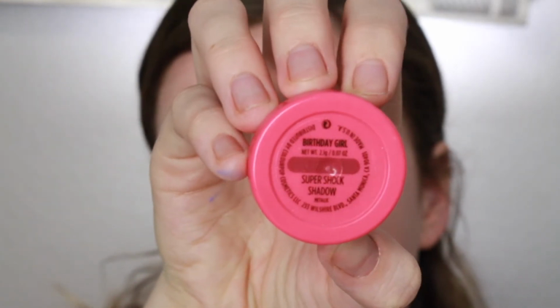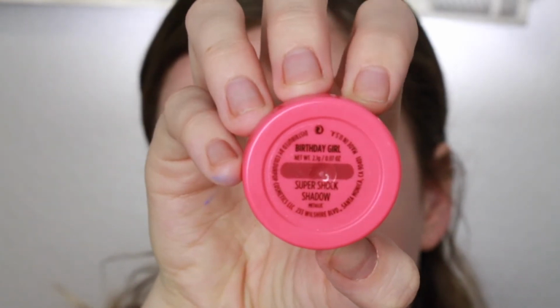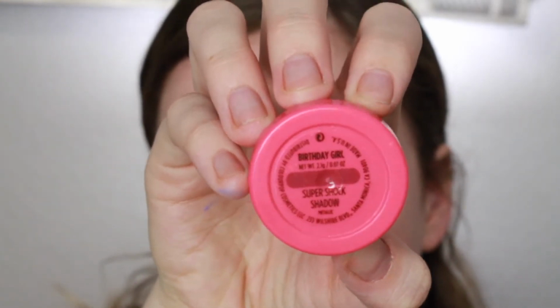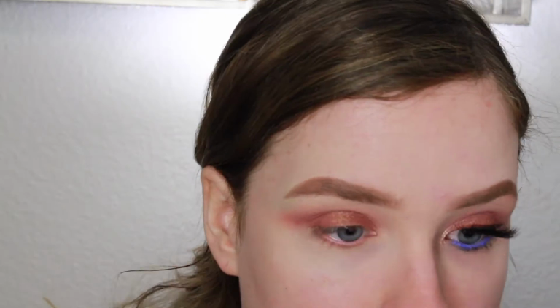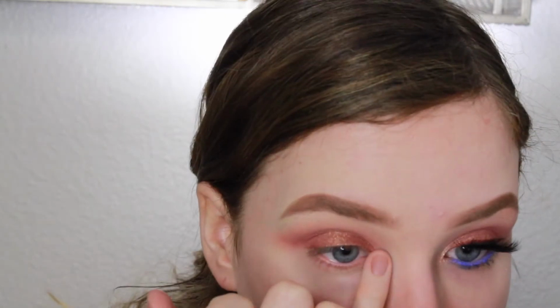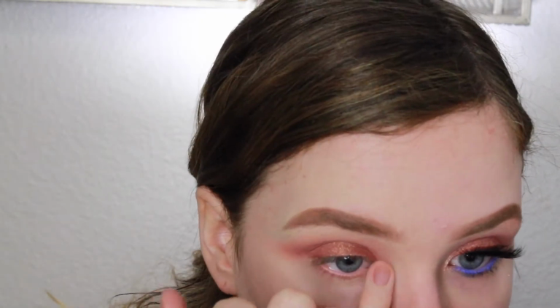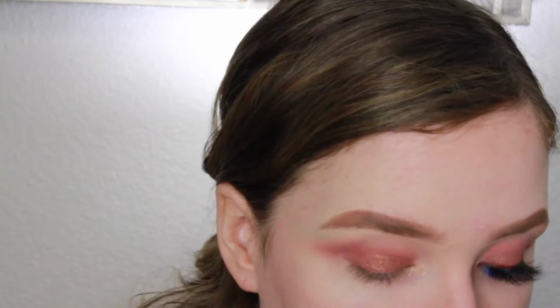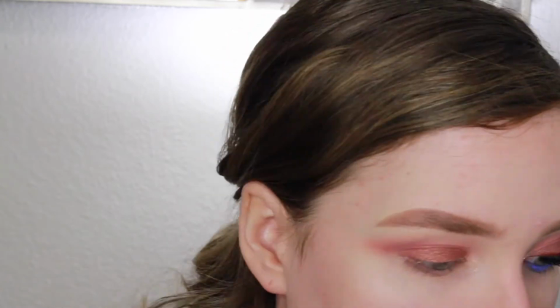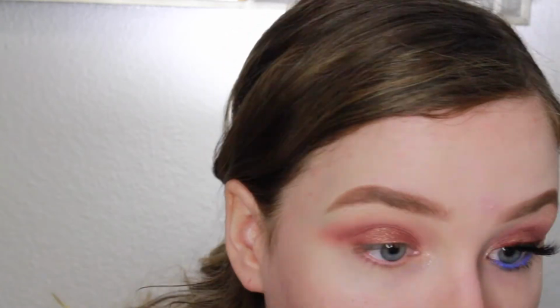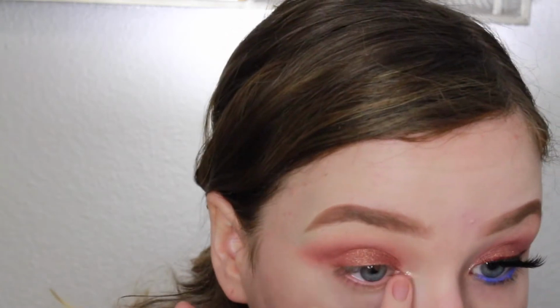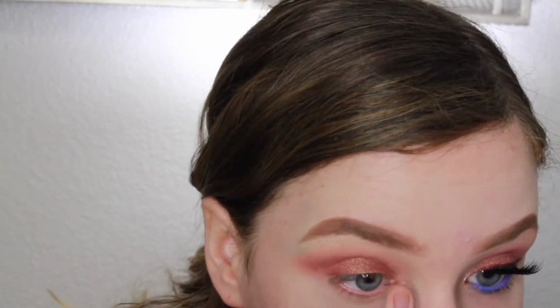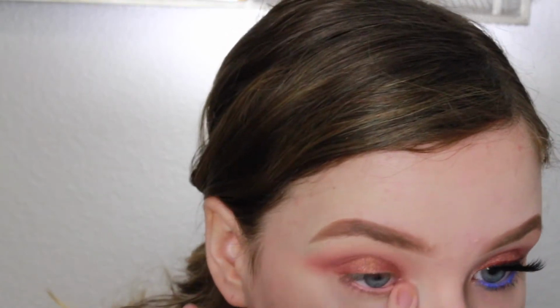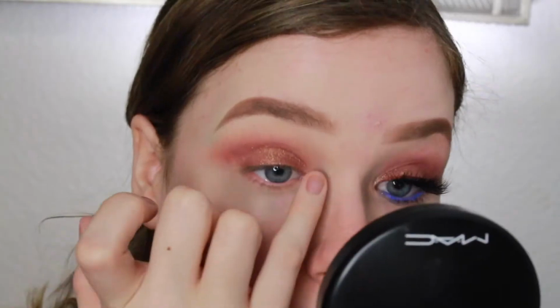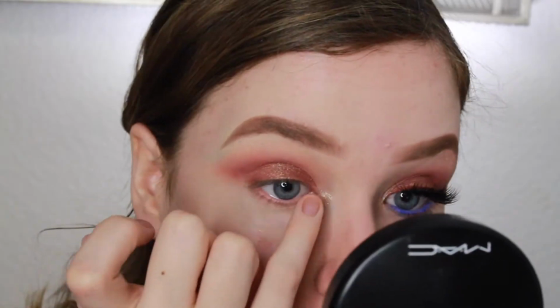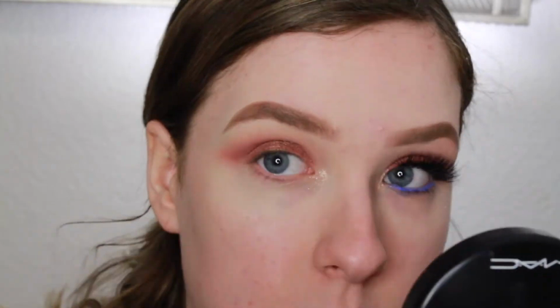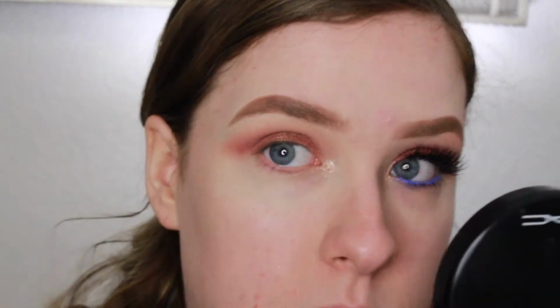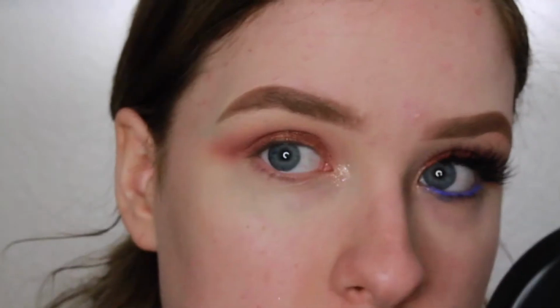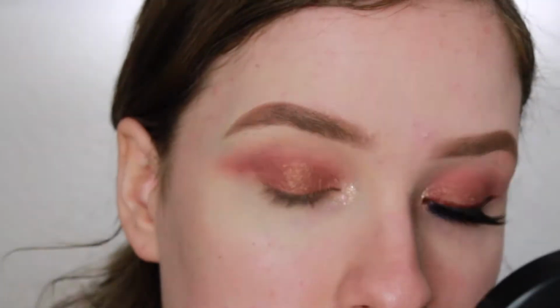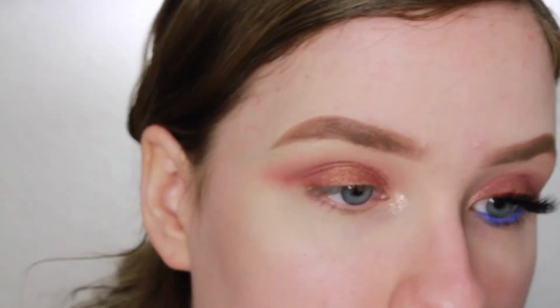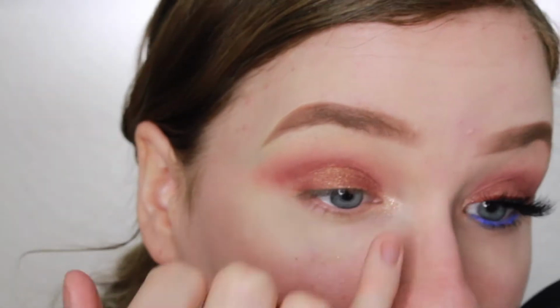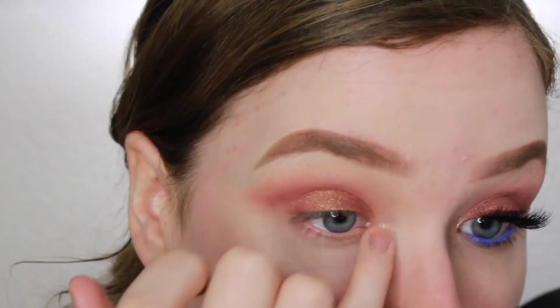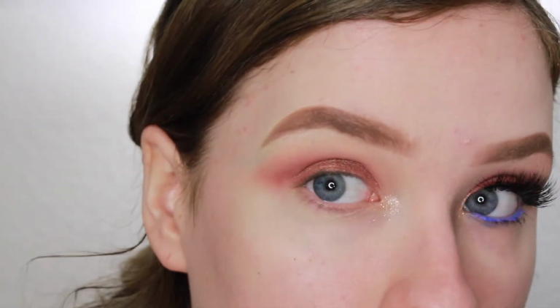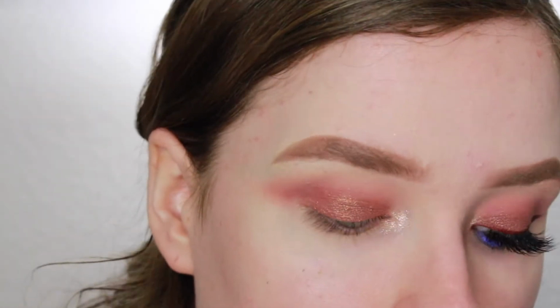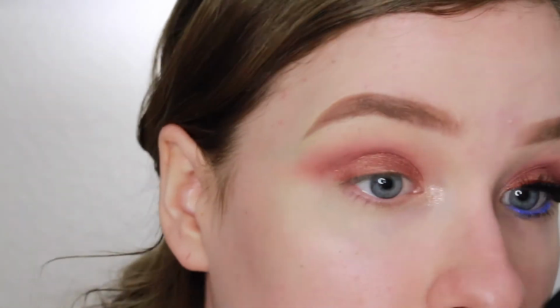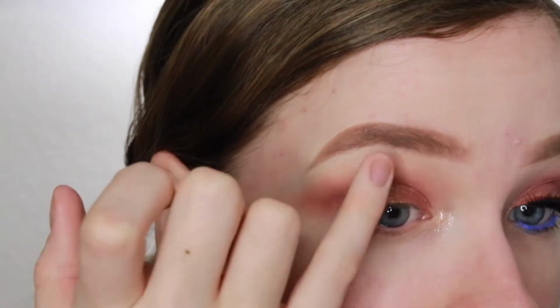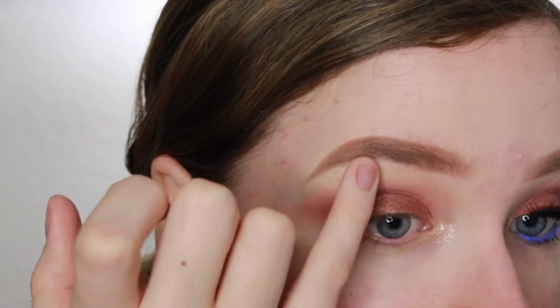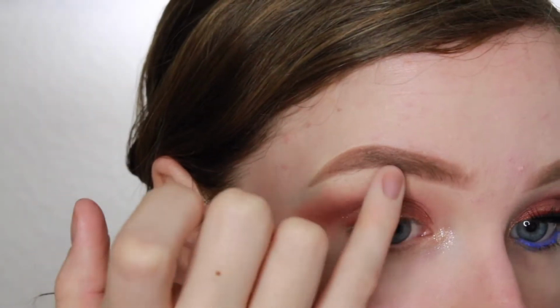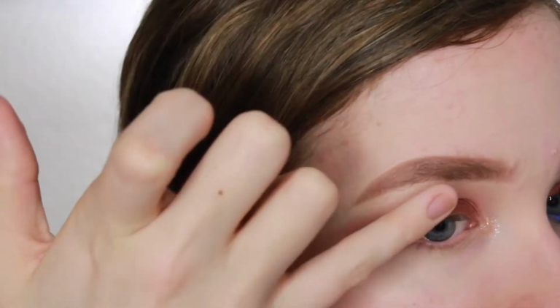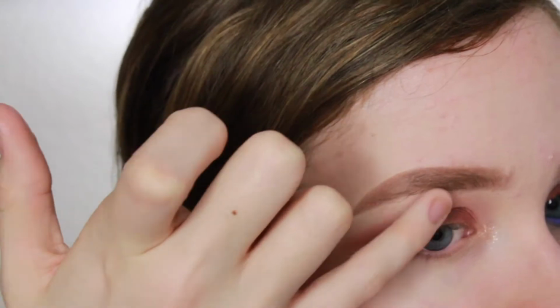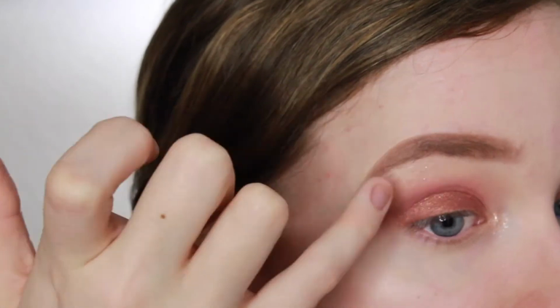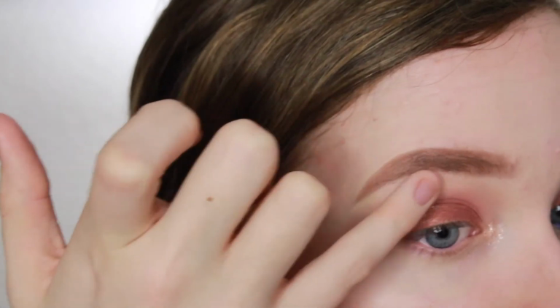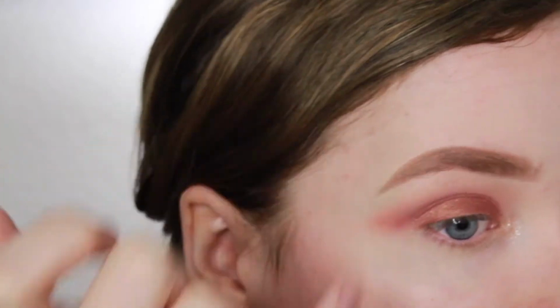Then I'm taking the shade Birthday Girl, also by Colourpop, and putting that in my inner corner — again just using my fingers.